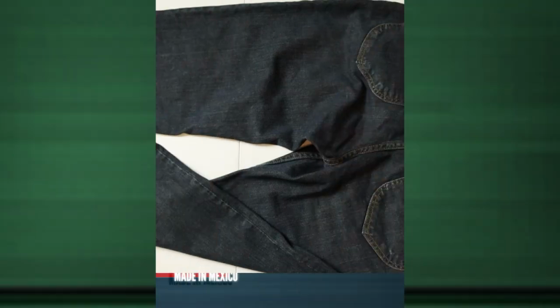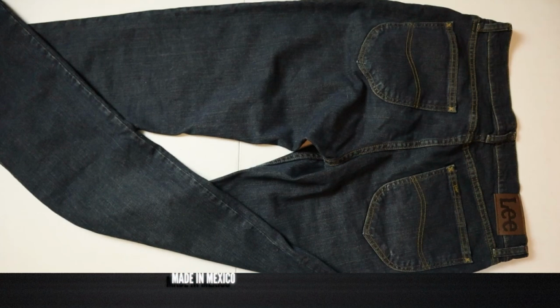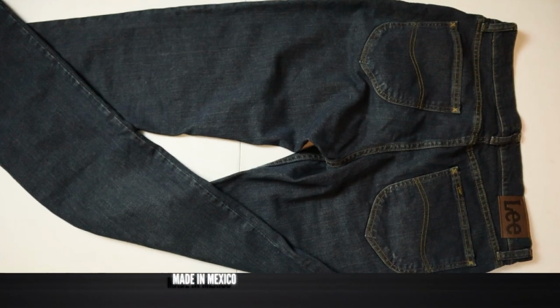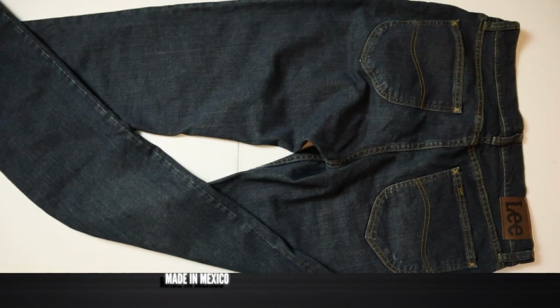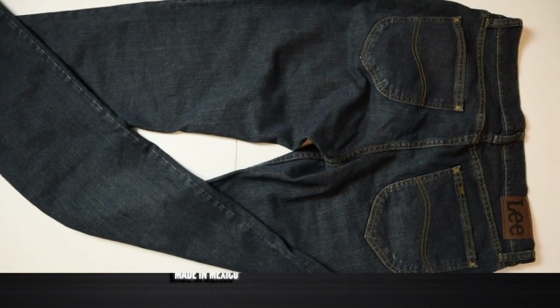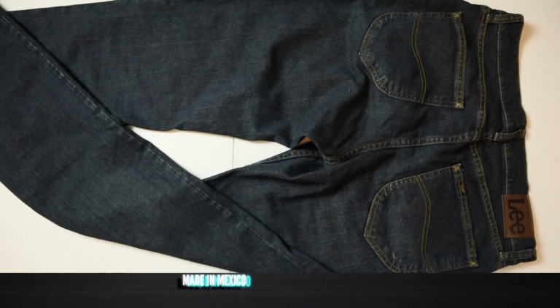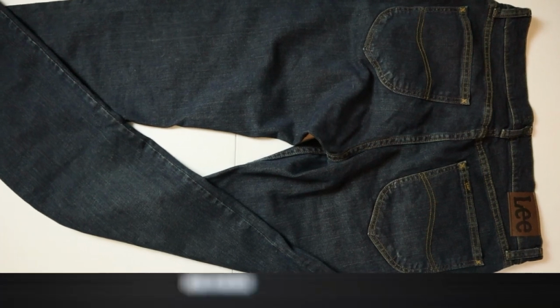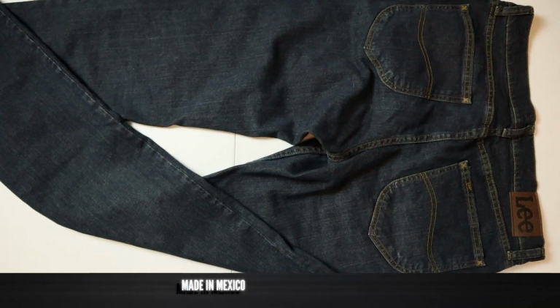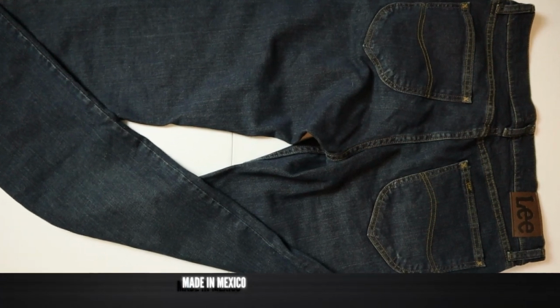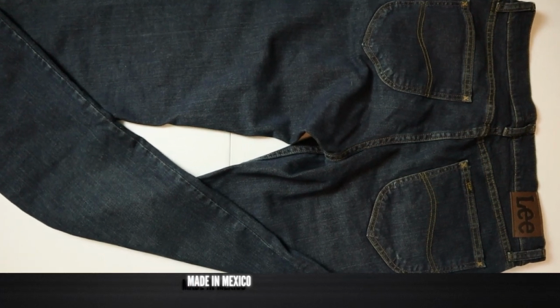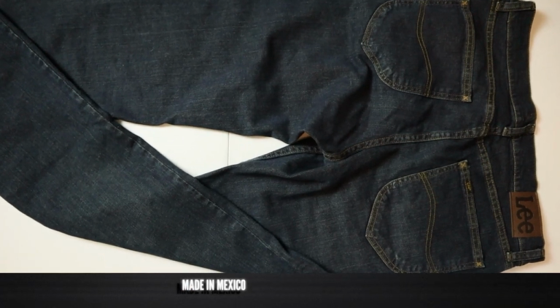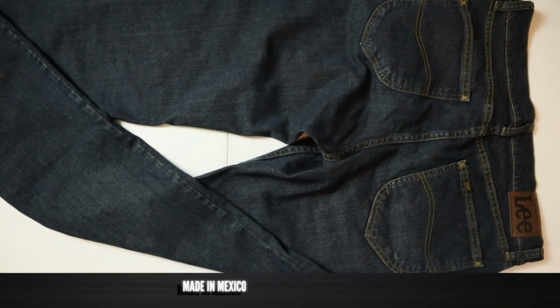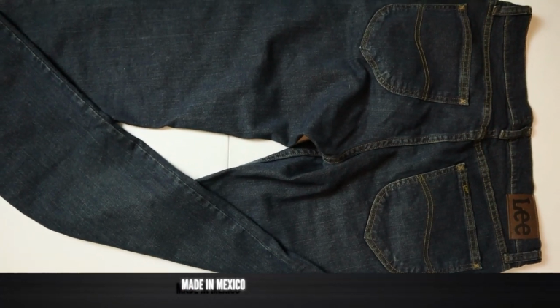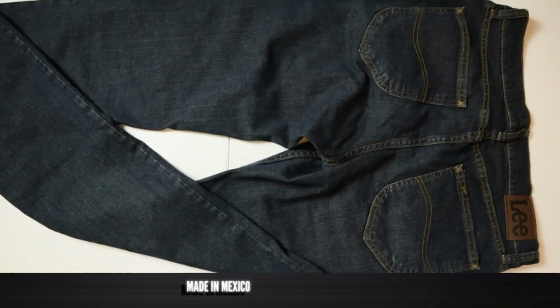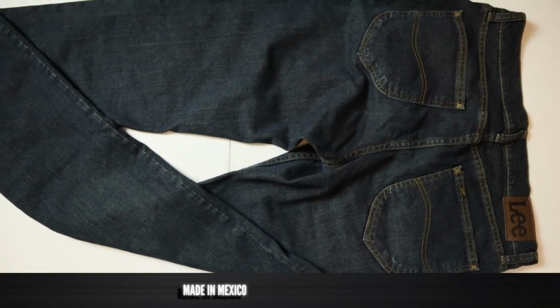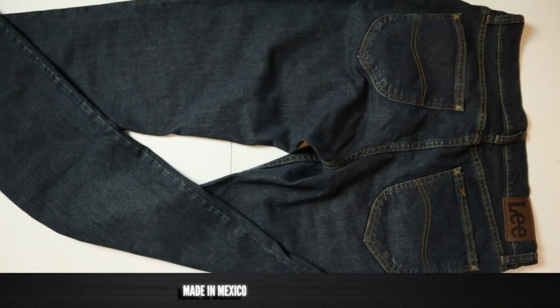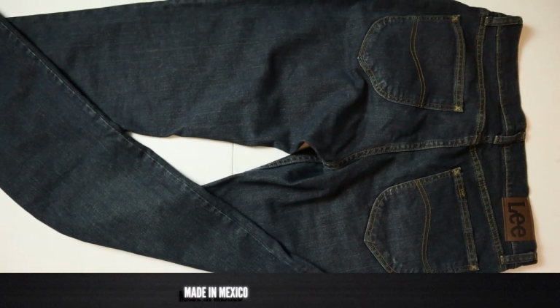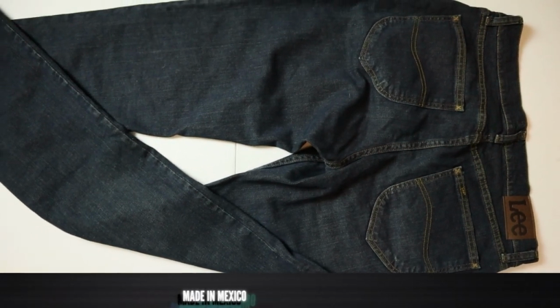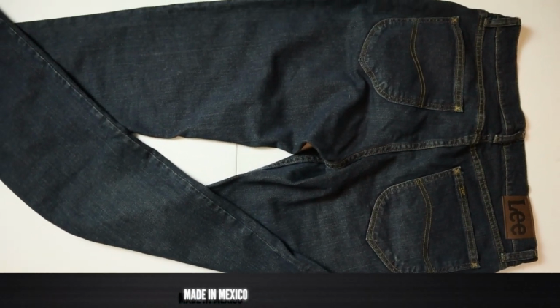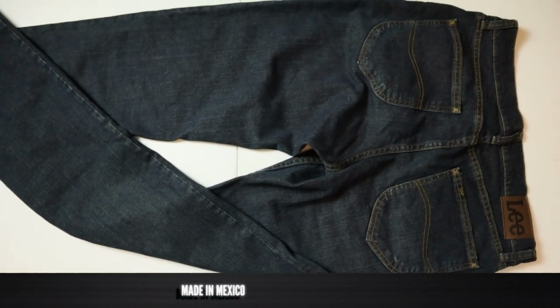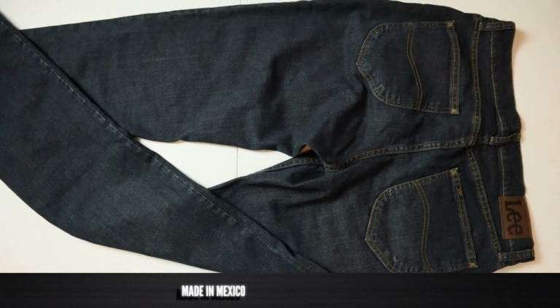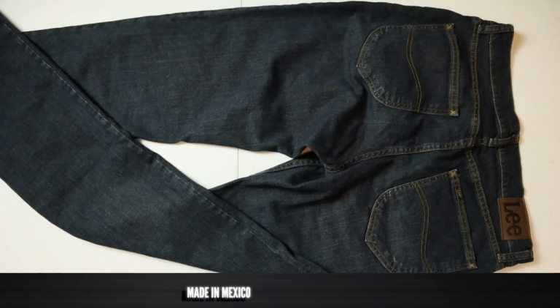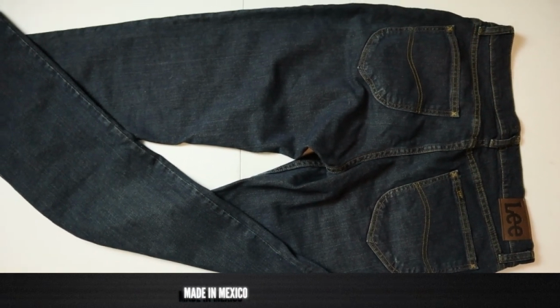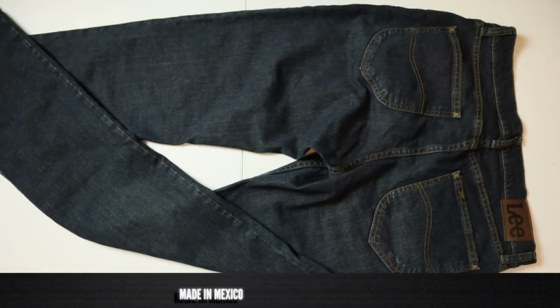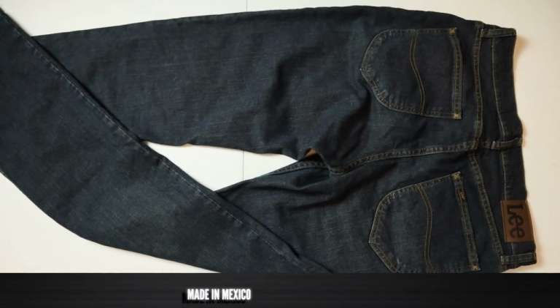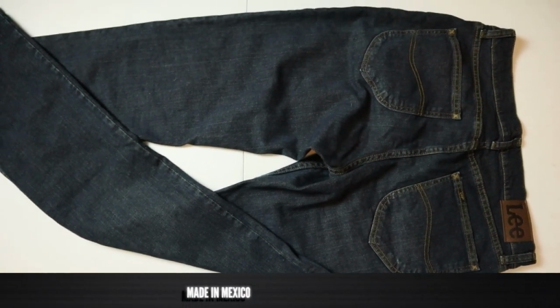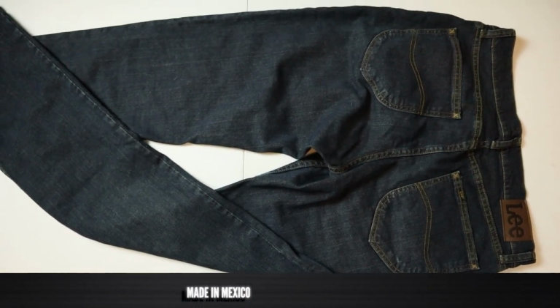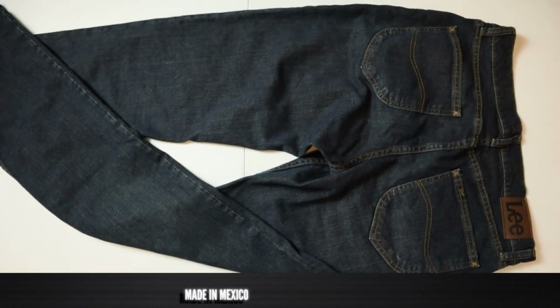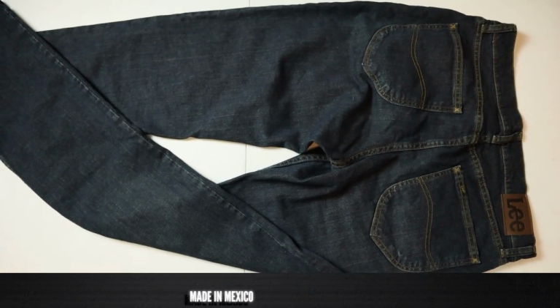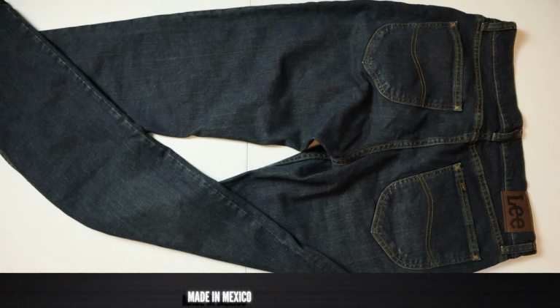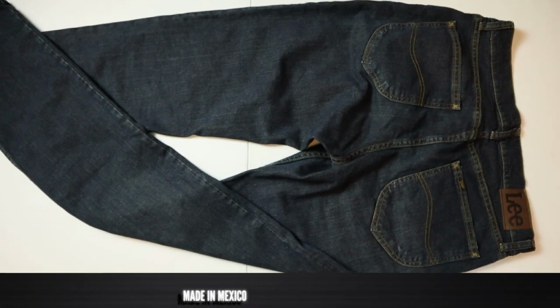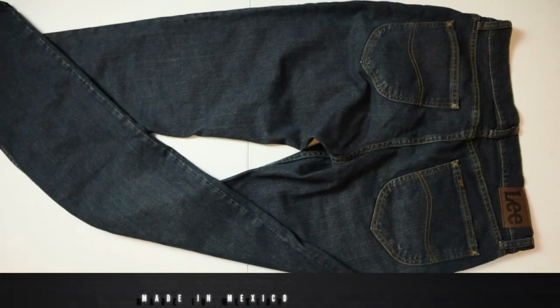These jeans are made in Mexico and they're coming in at $48 on Lee.com.